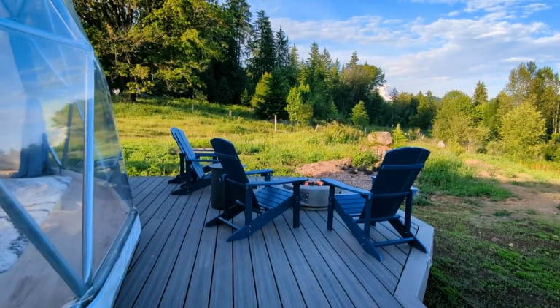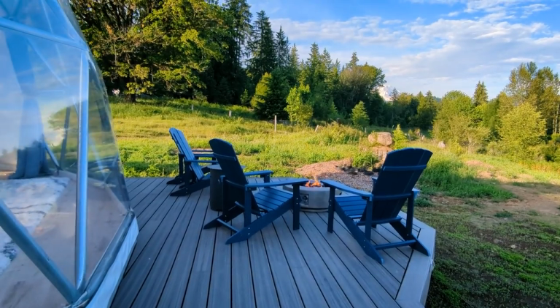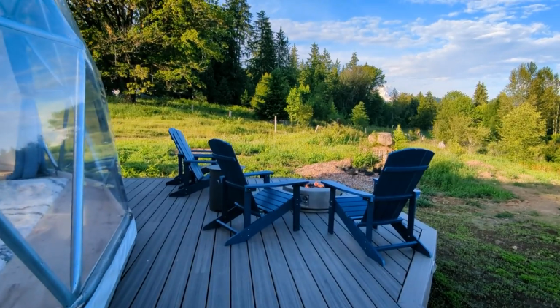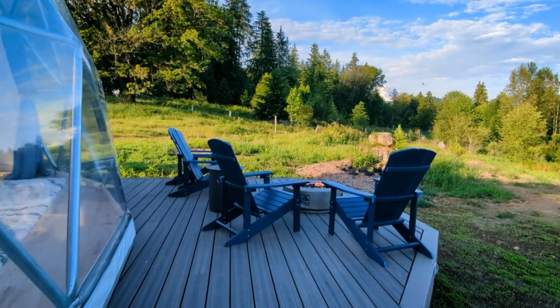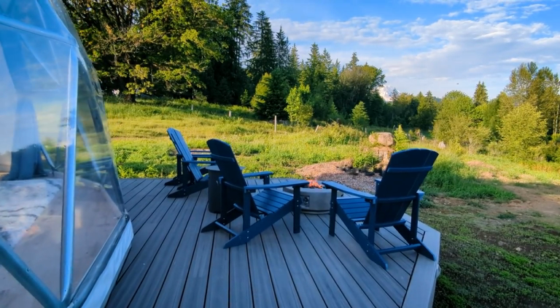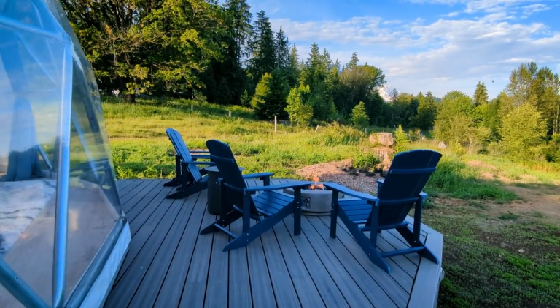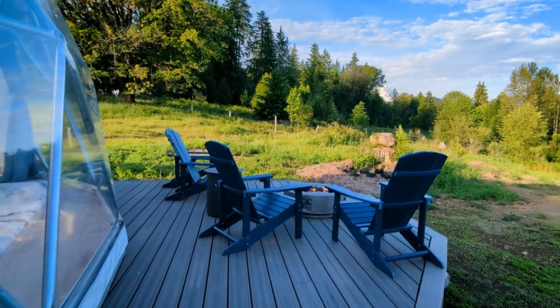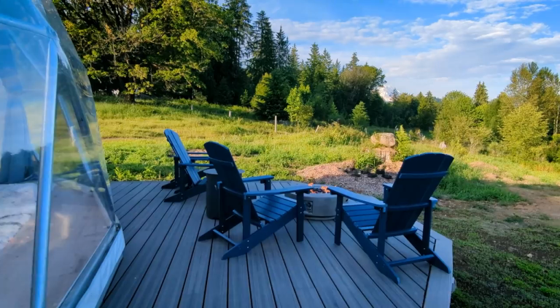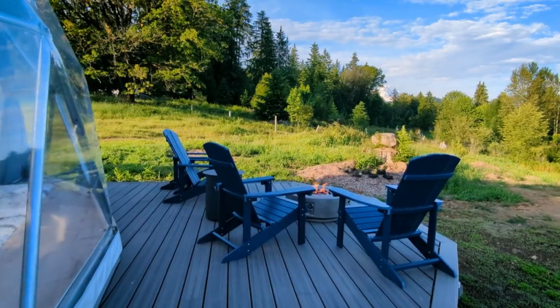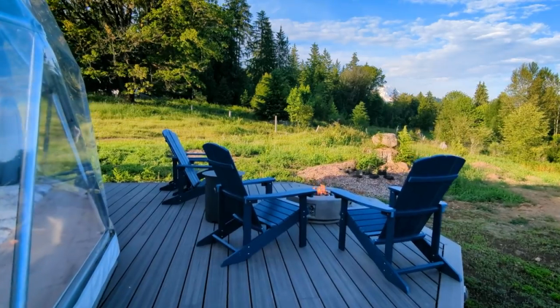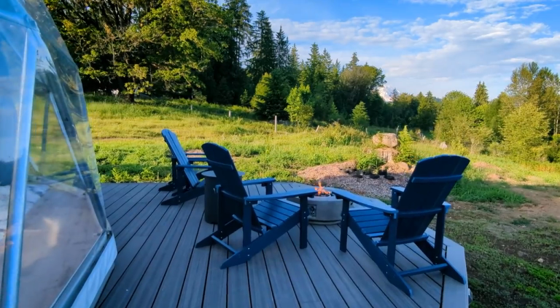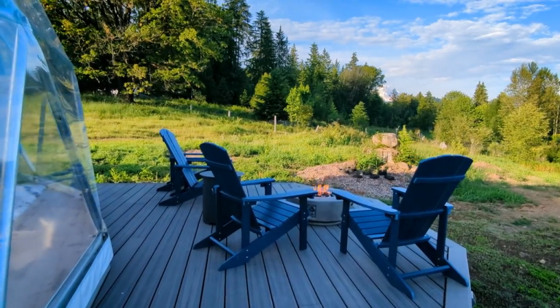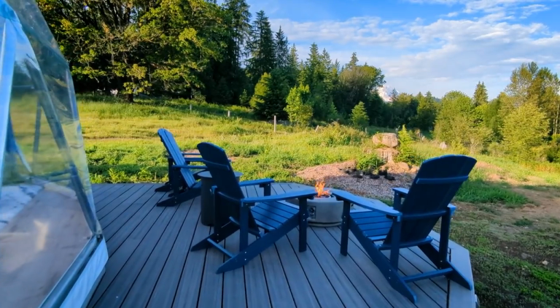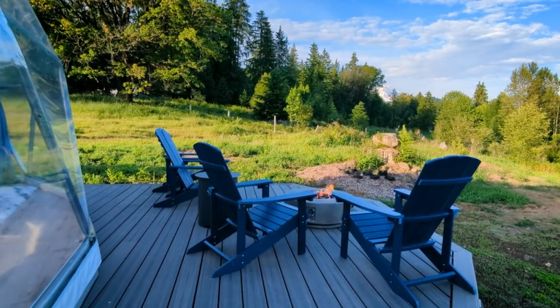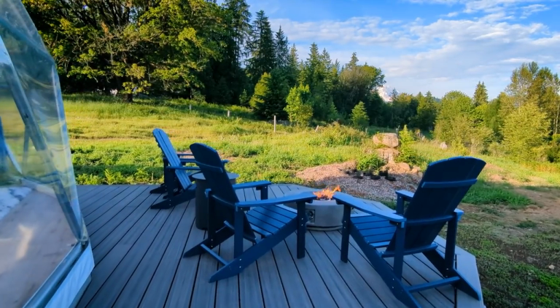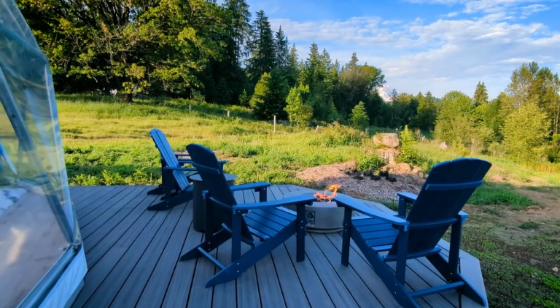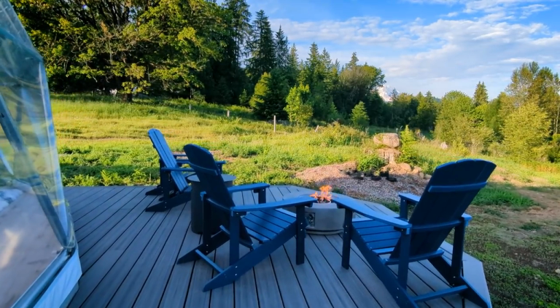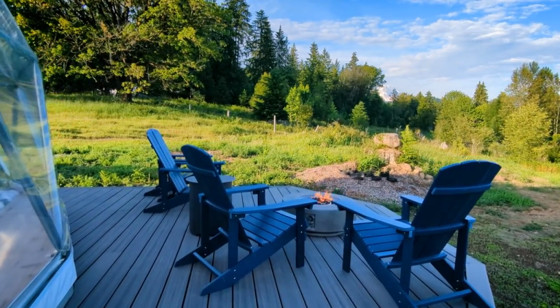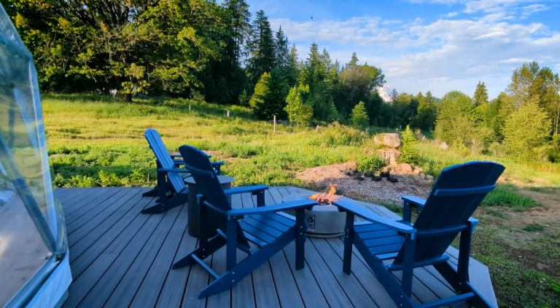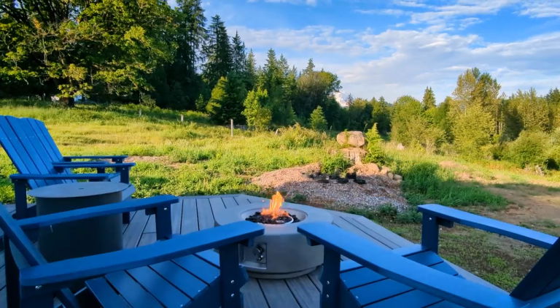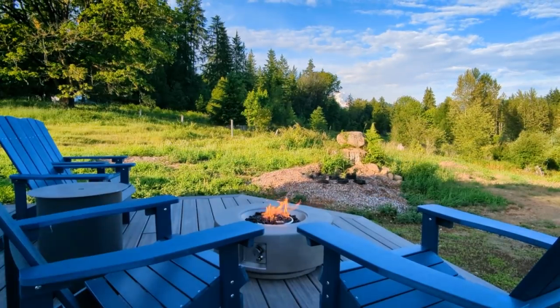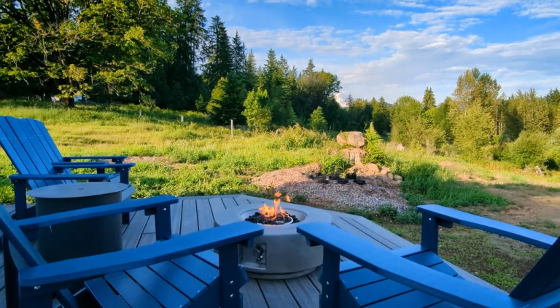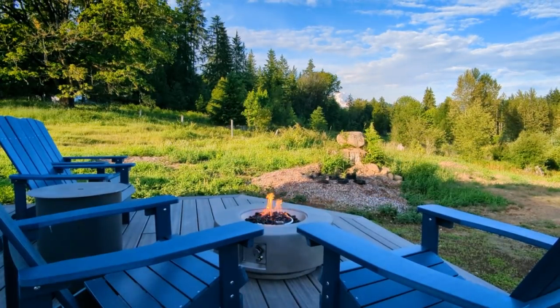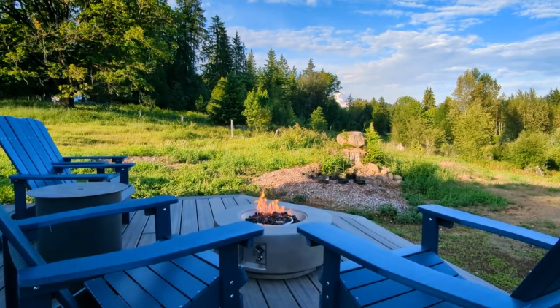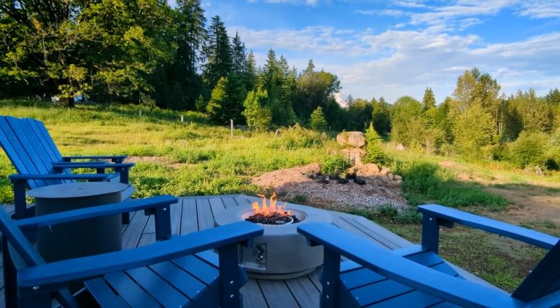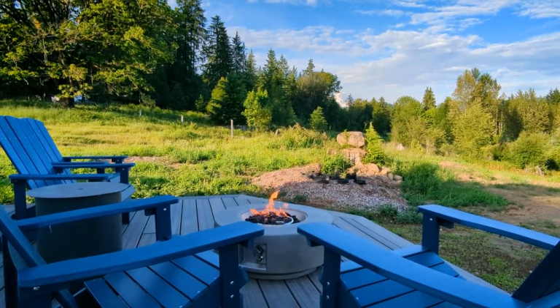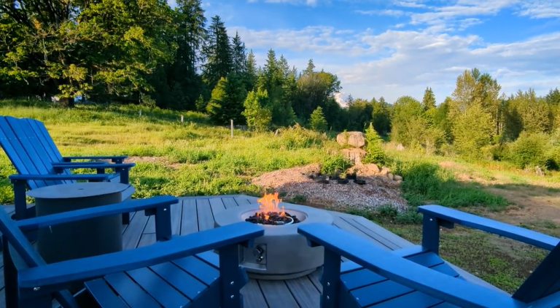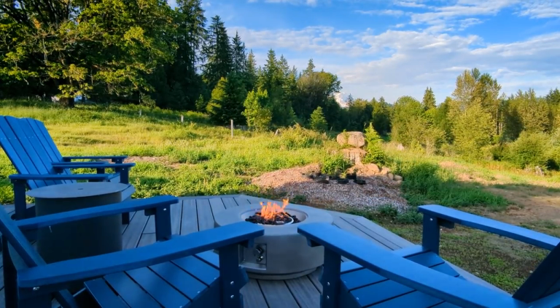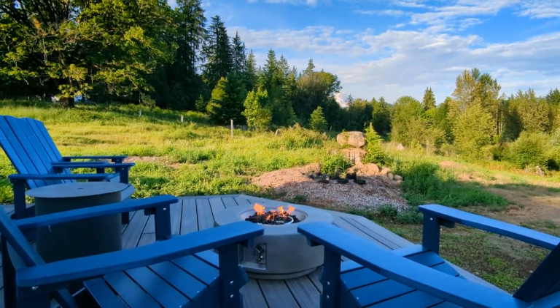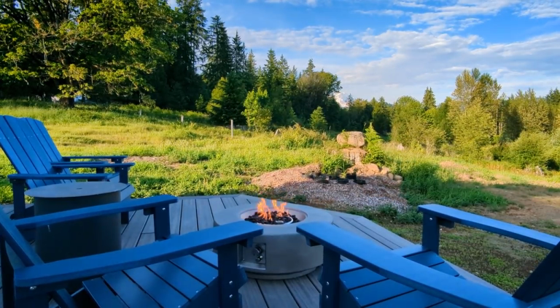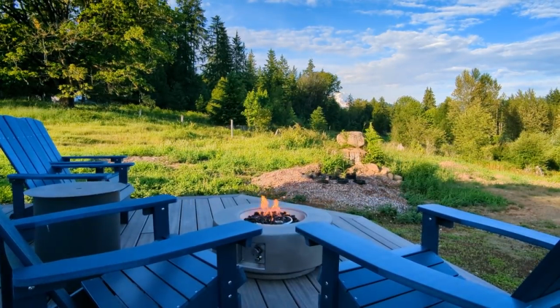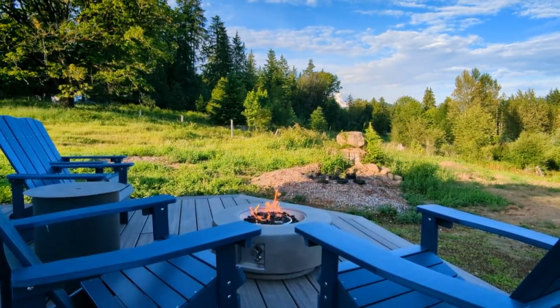I love the outdoor space. There's a spacious deck with a propane fire pit, some lounge chairs, and a barbecue.